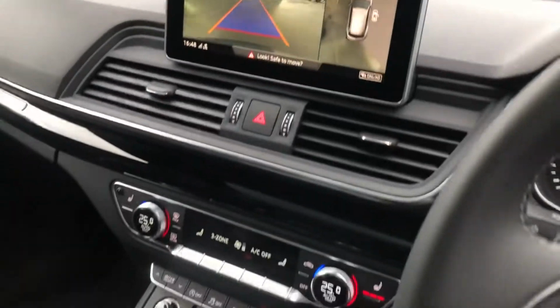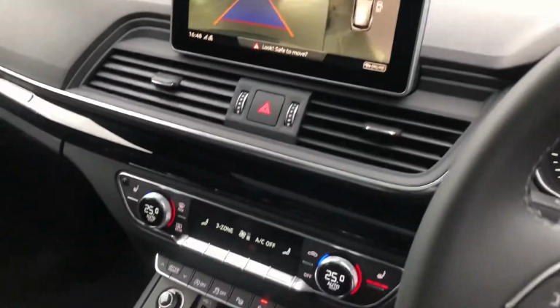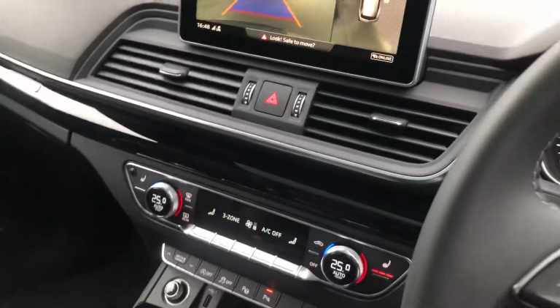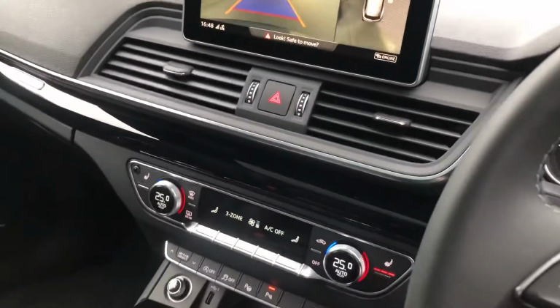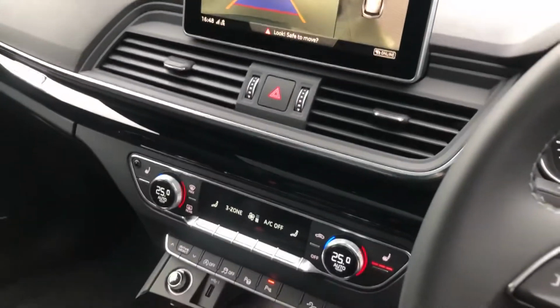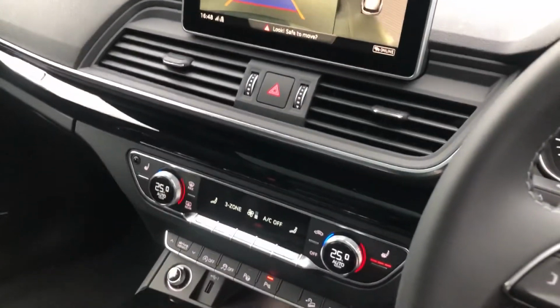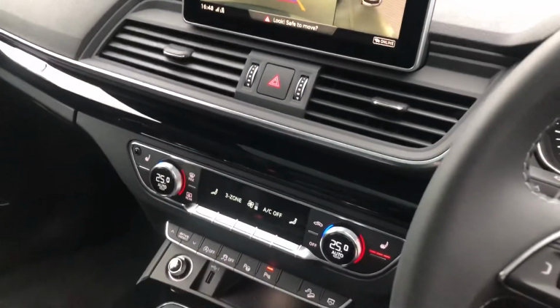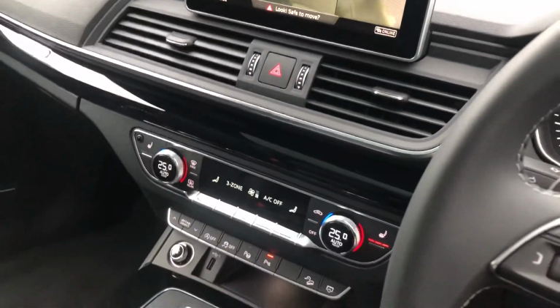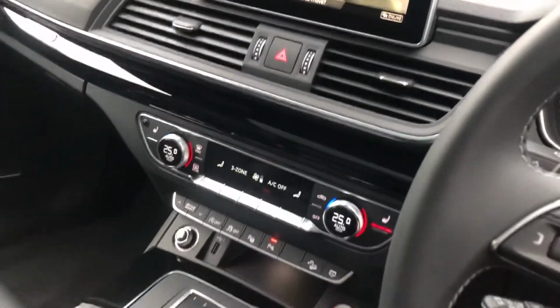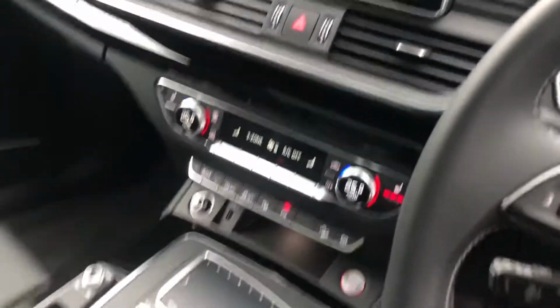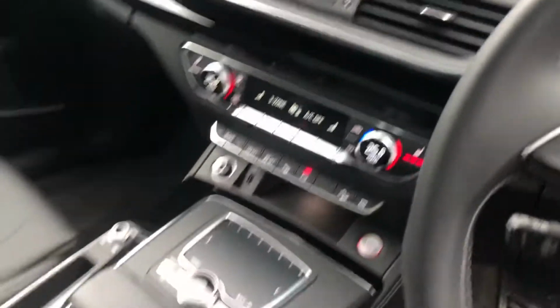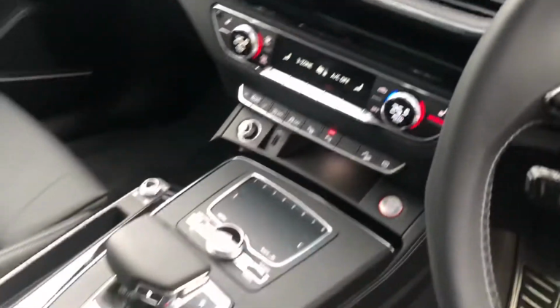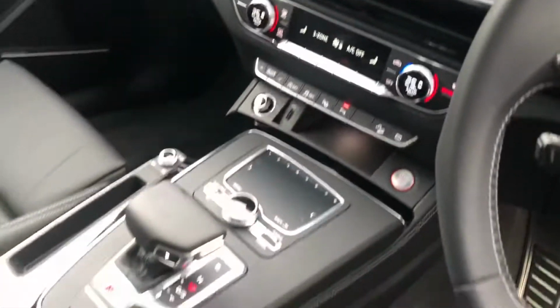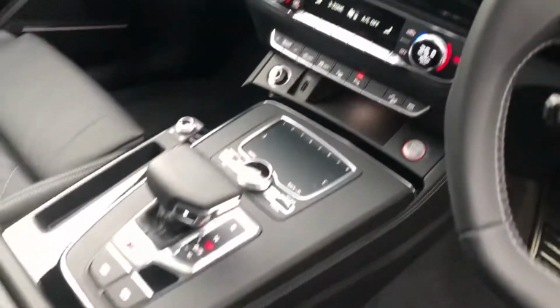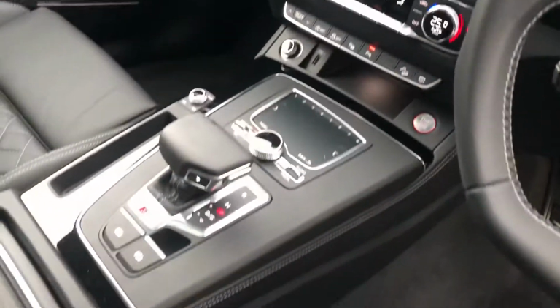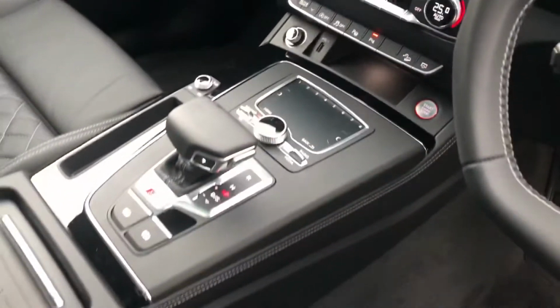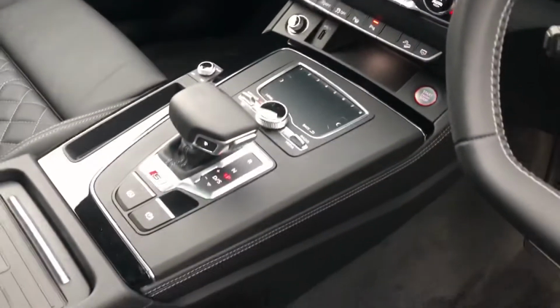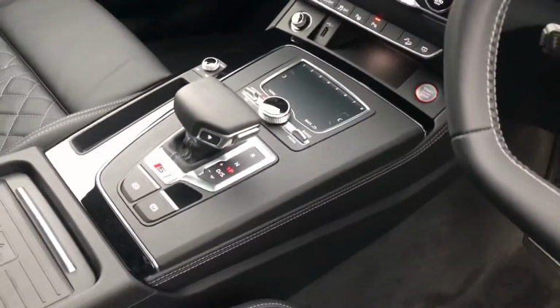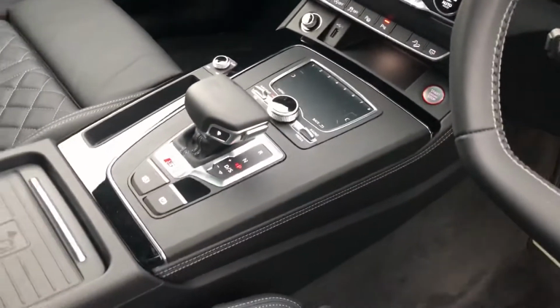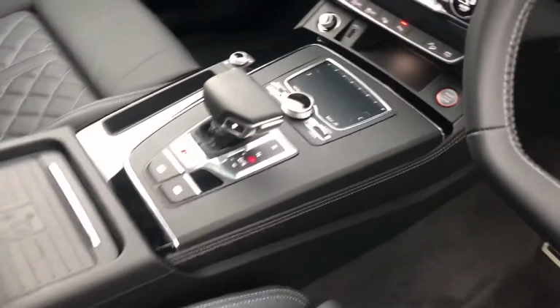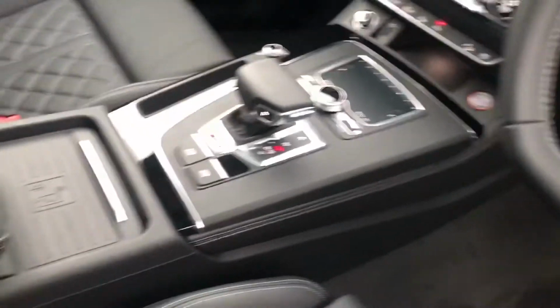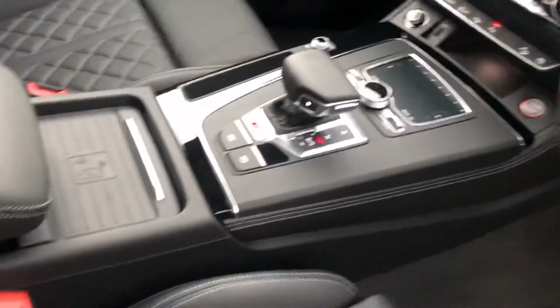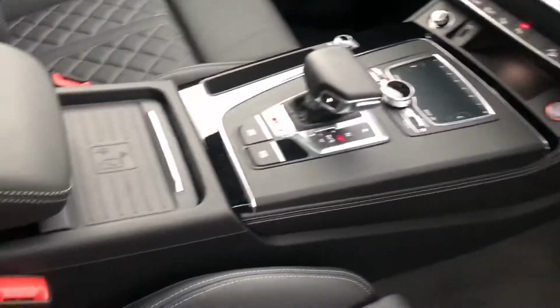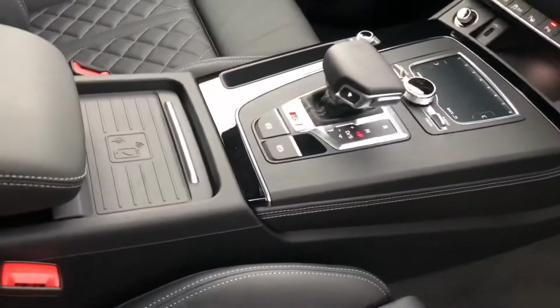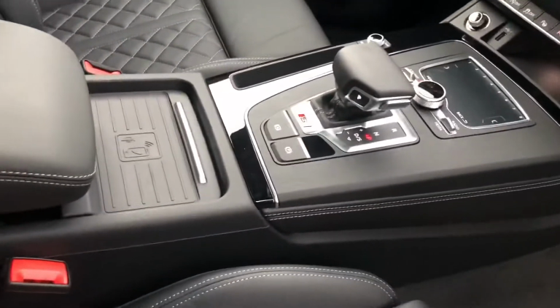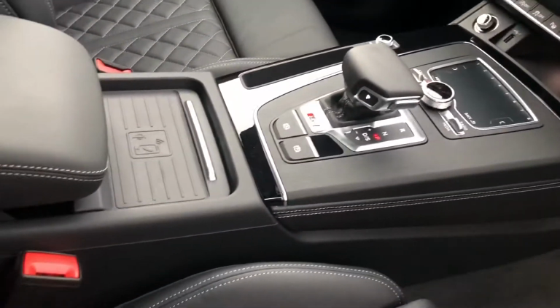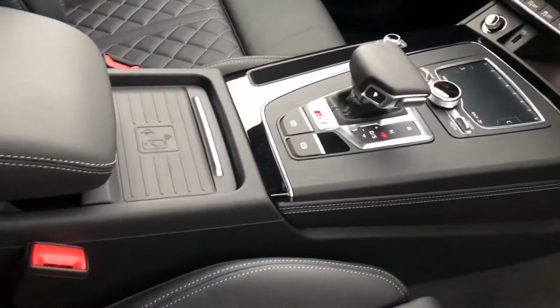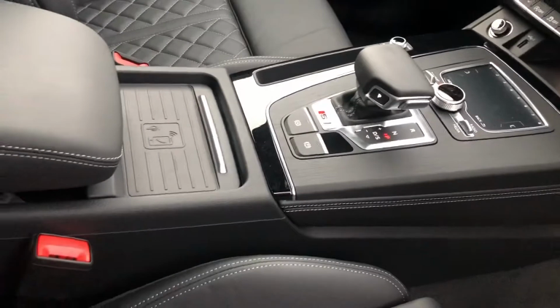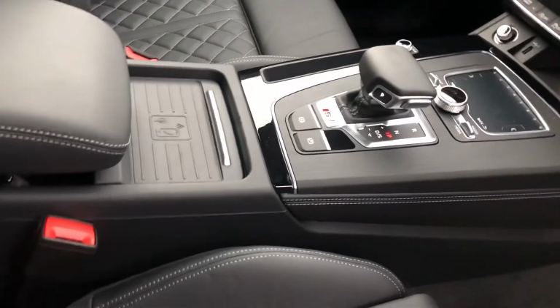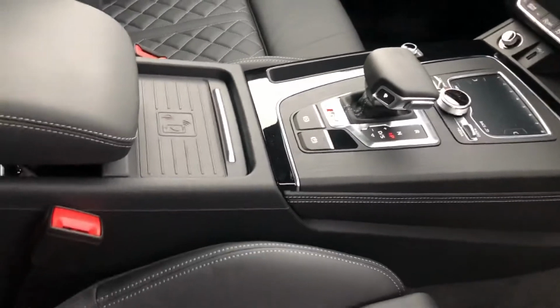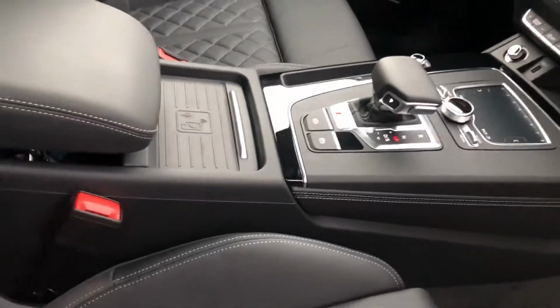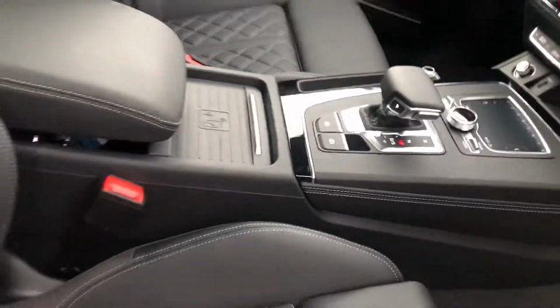Three-zone electronic climate control with the S-Tronic gearbox, and a wireless phone charging pad.